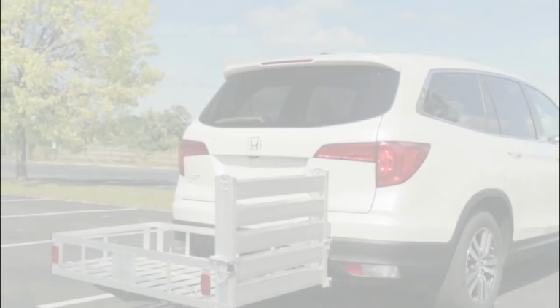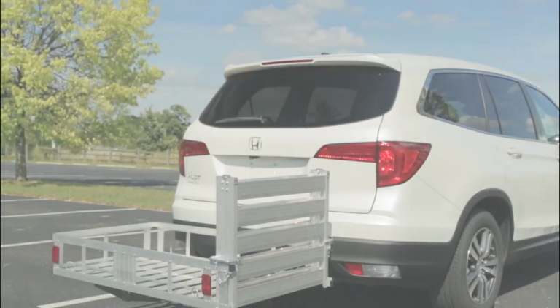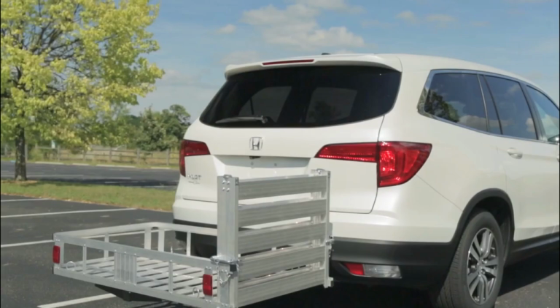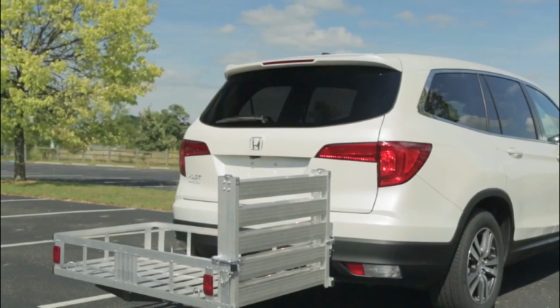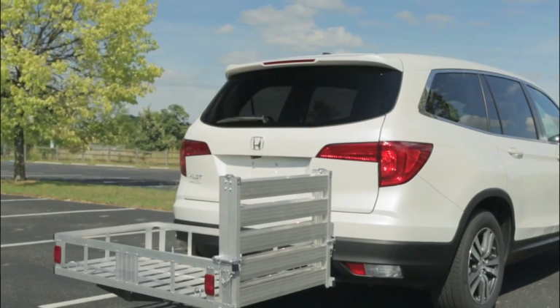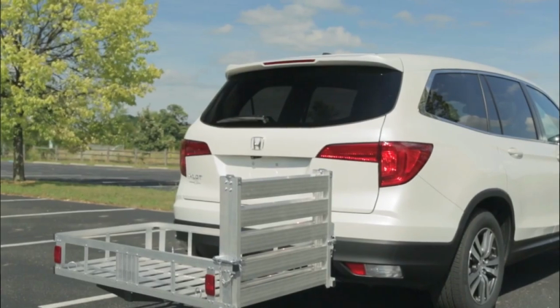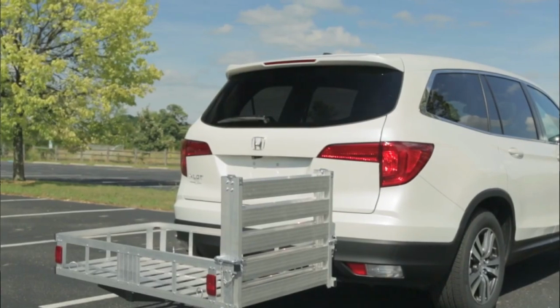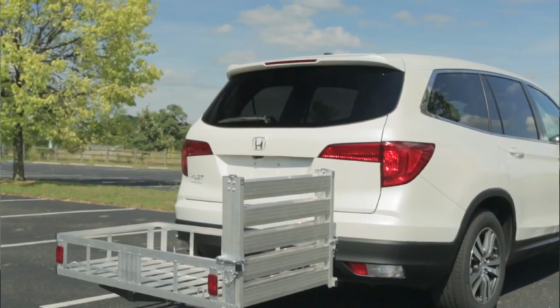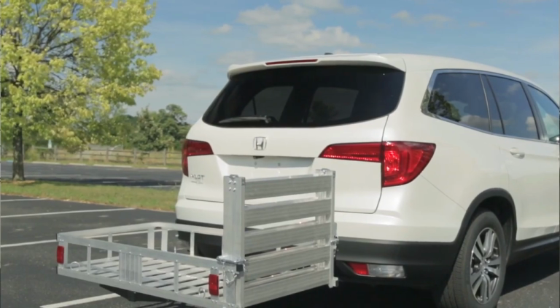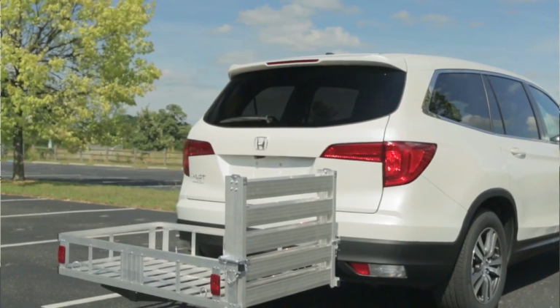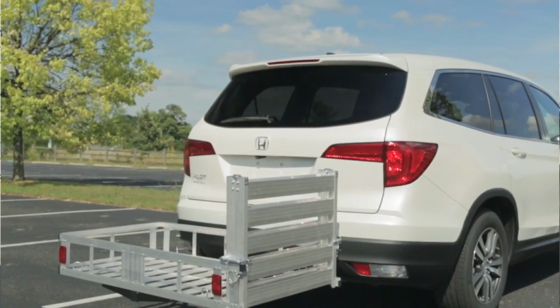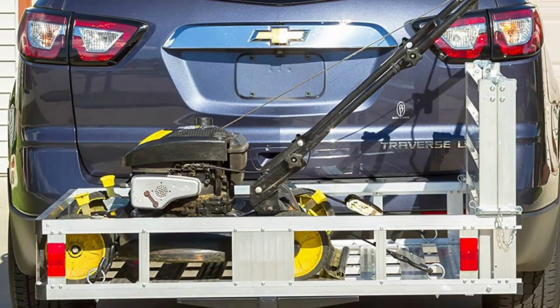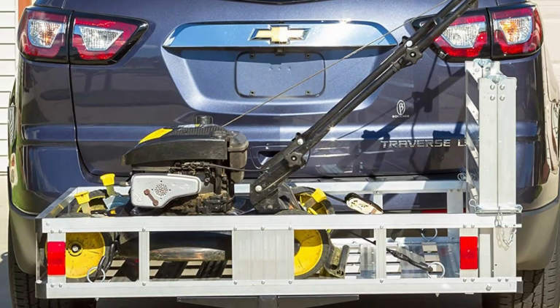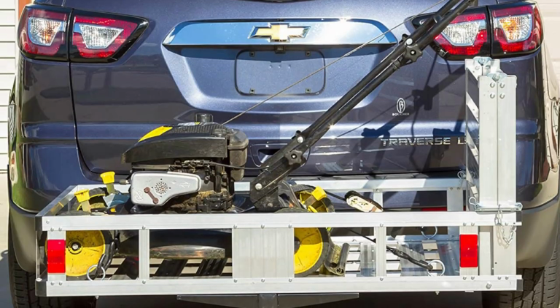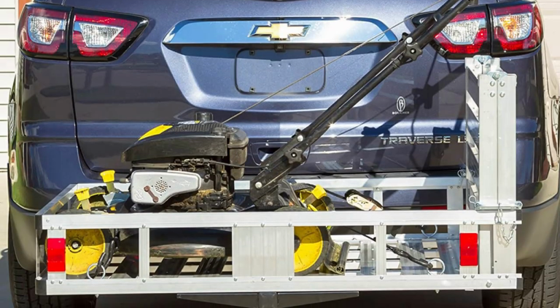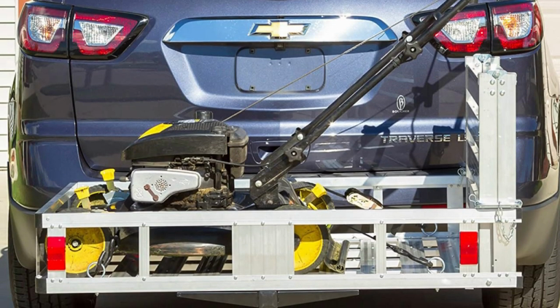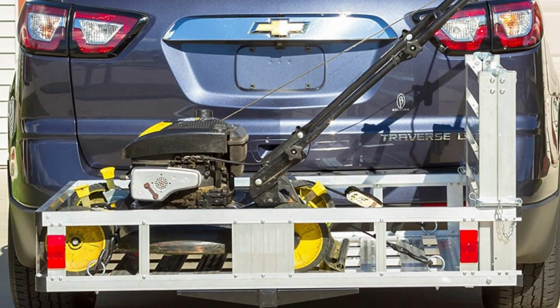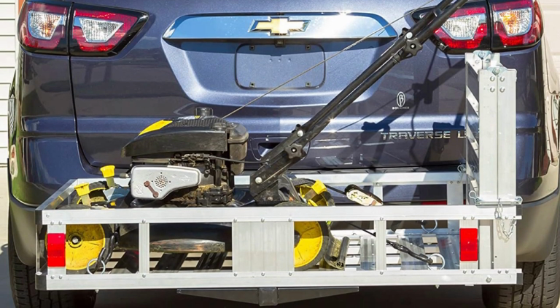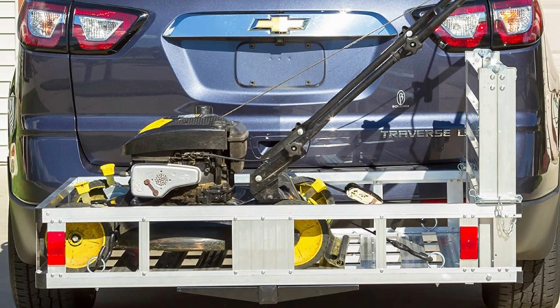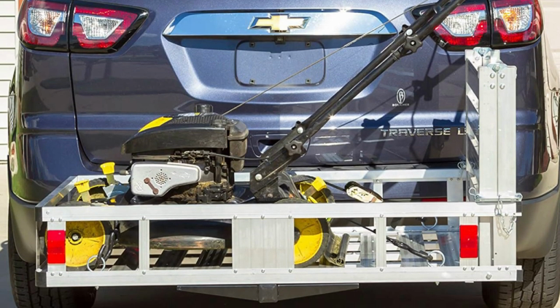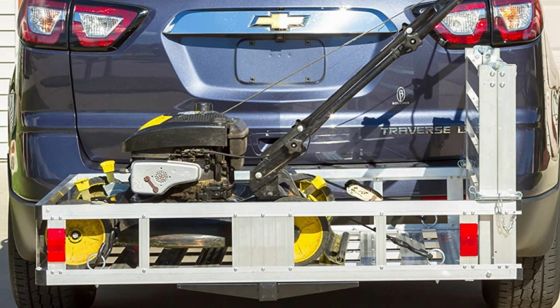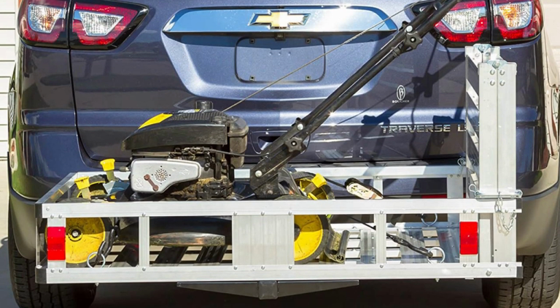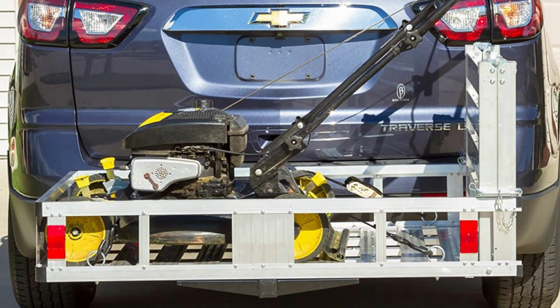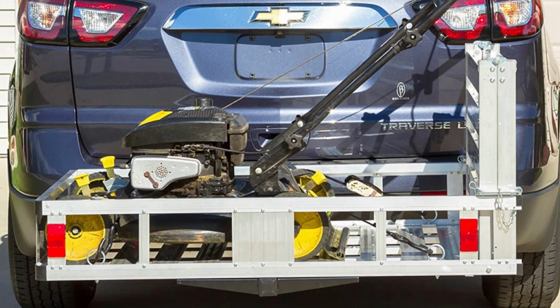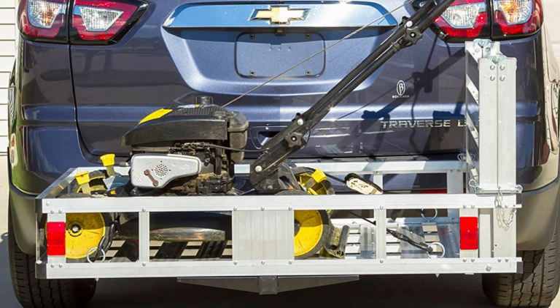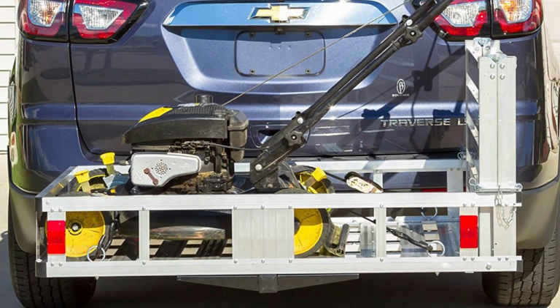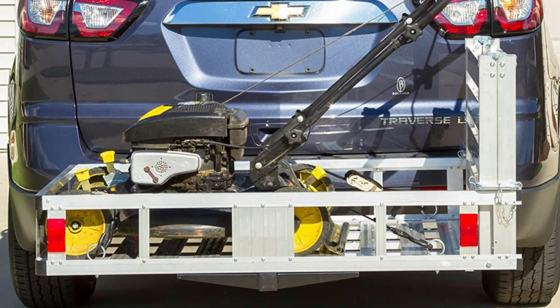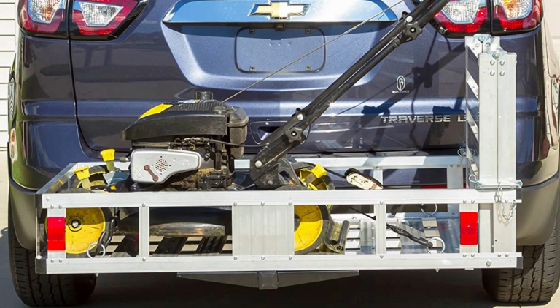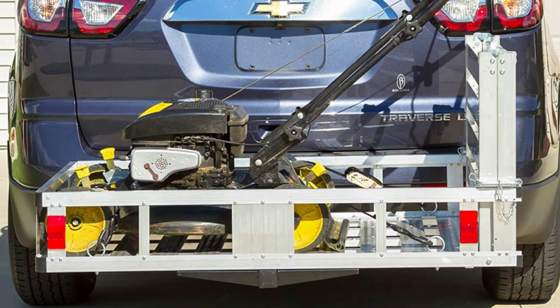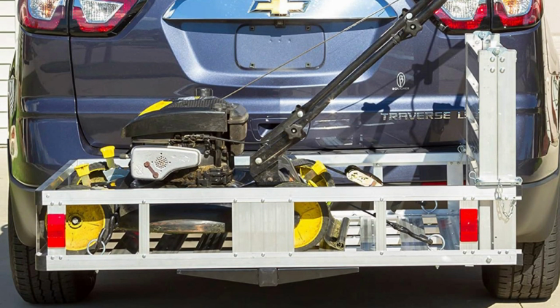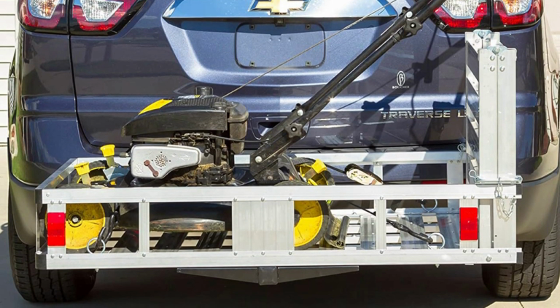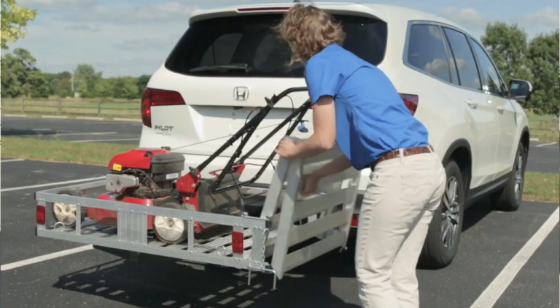Pros: made from an aluminum frame, features anti-rattle system, comes with ramp access, great load capacity. Cons: lacks flip-up design.